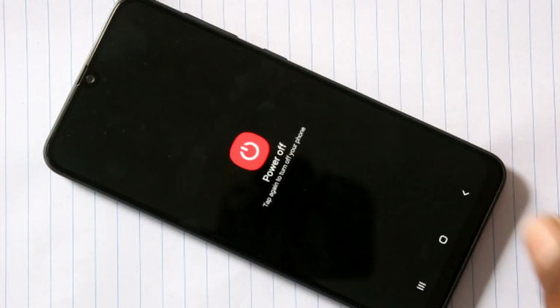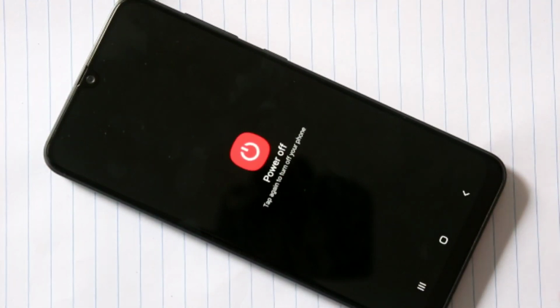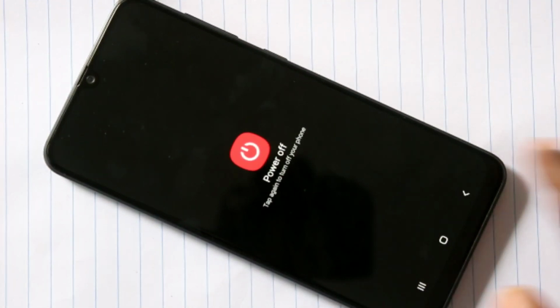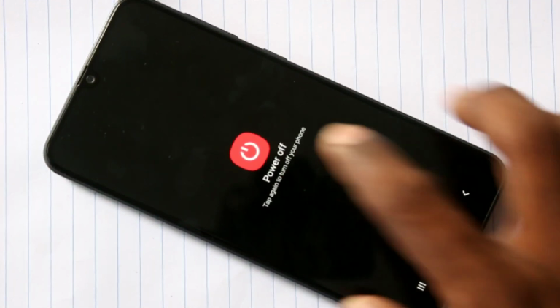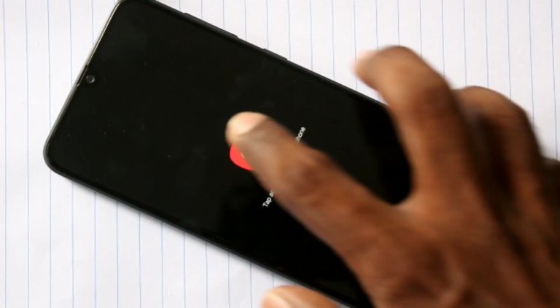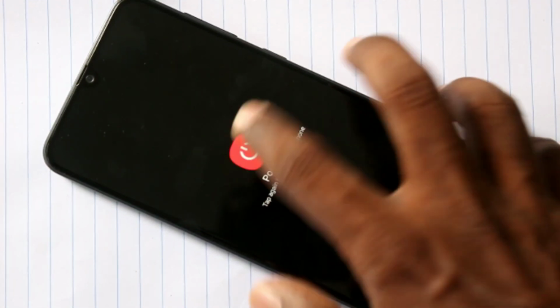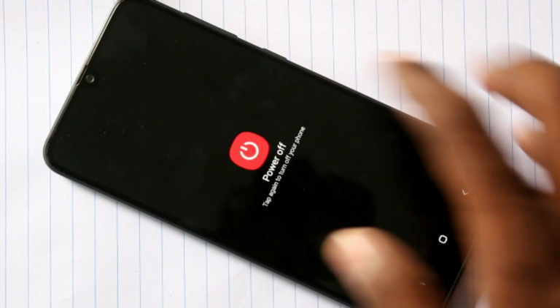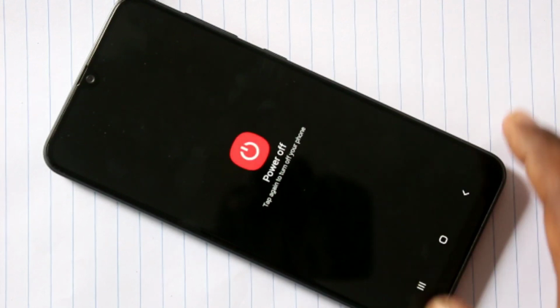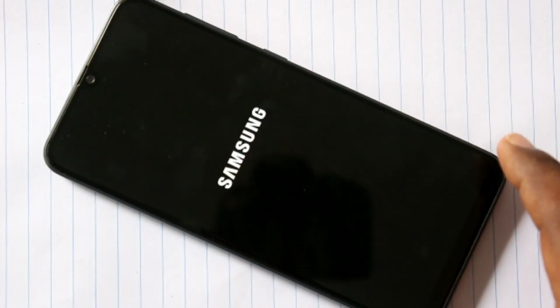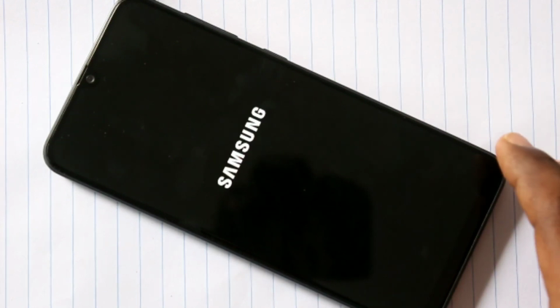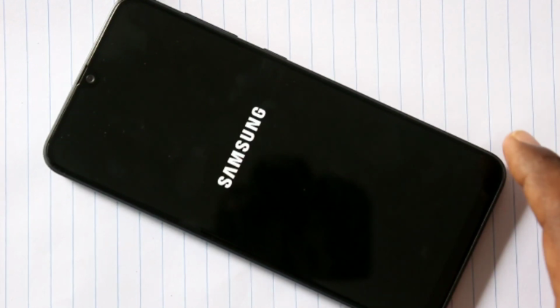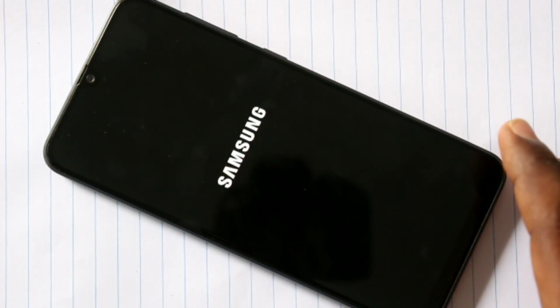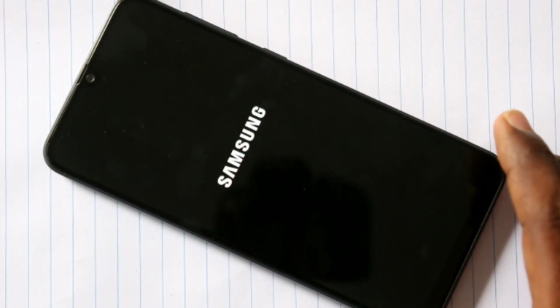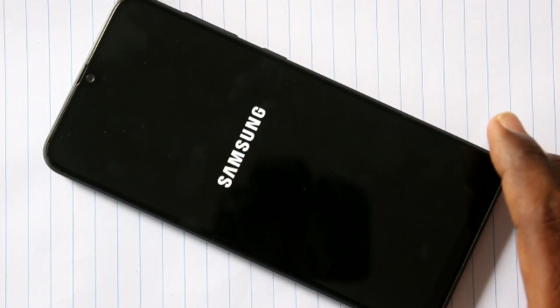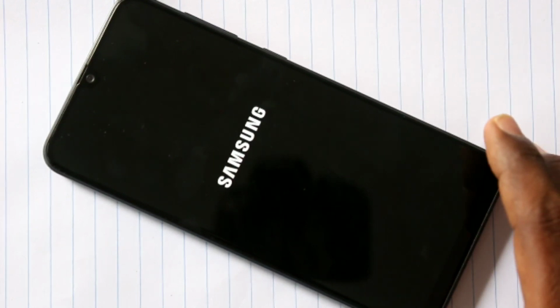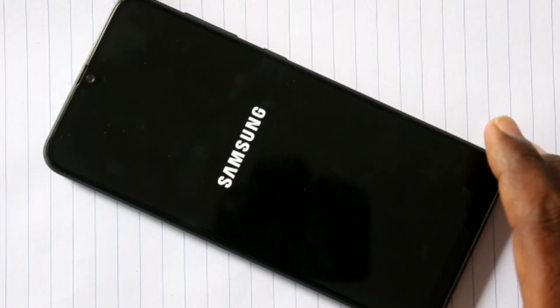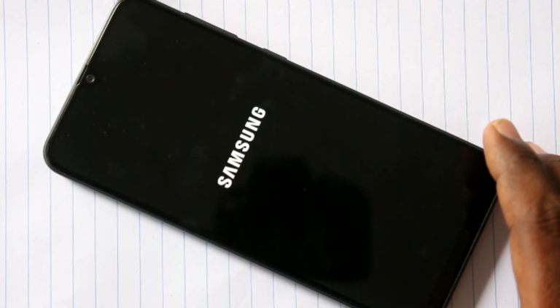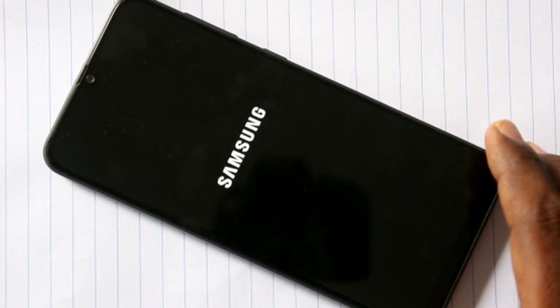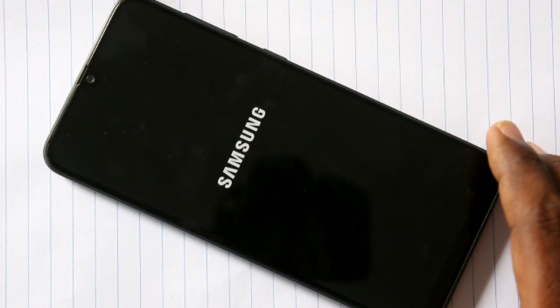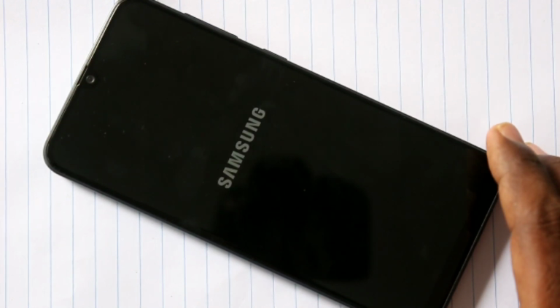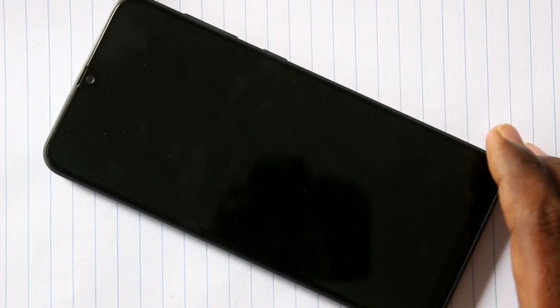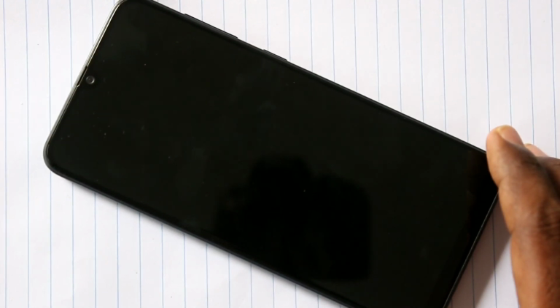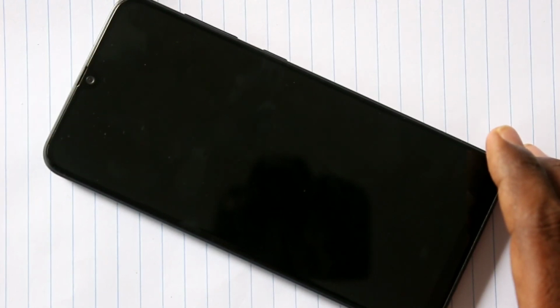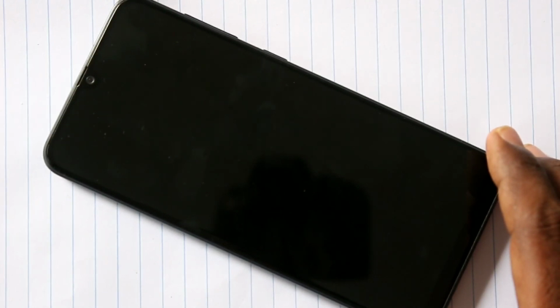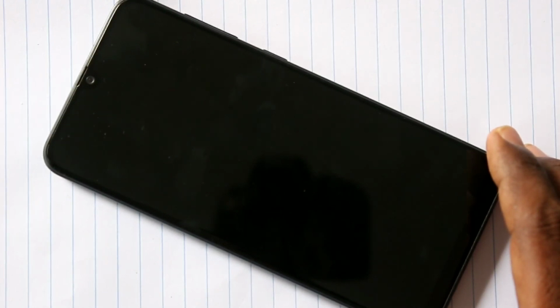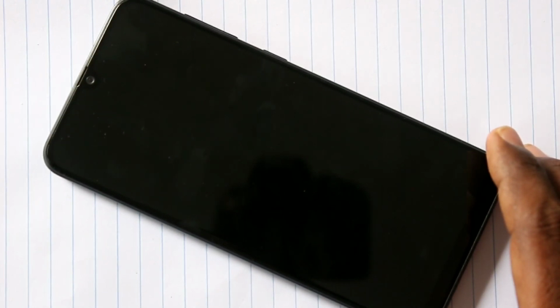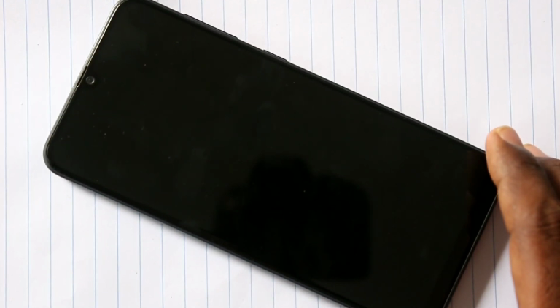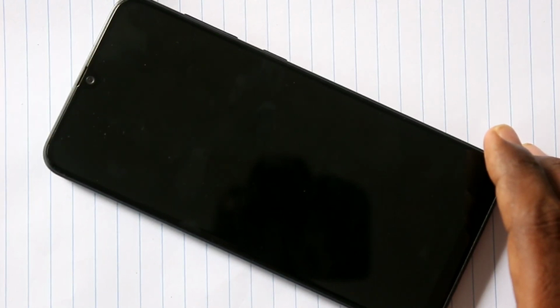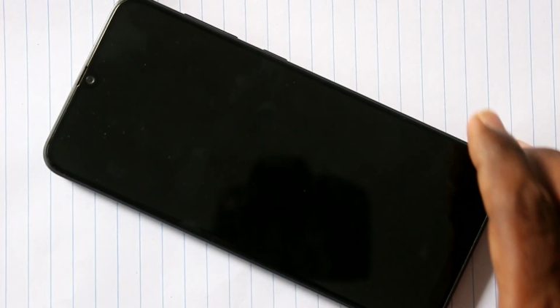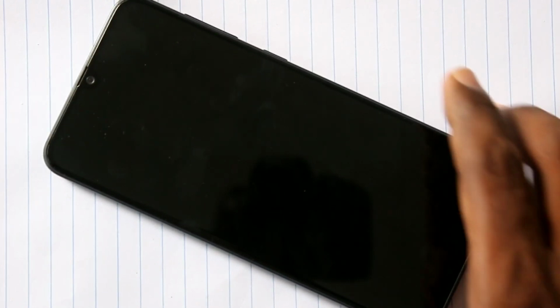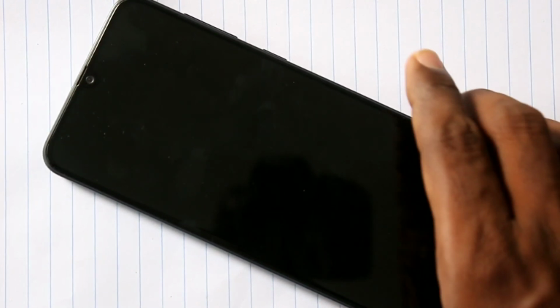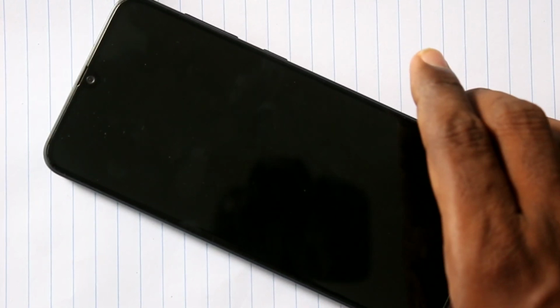First, switch off the phone. Press the power button and press the power off icon.